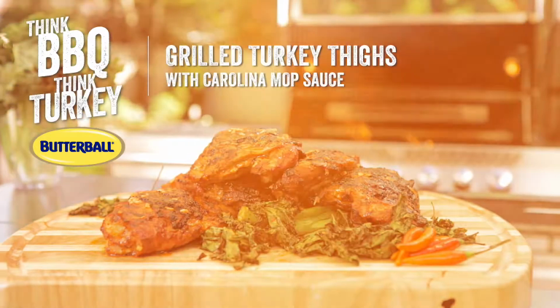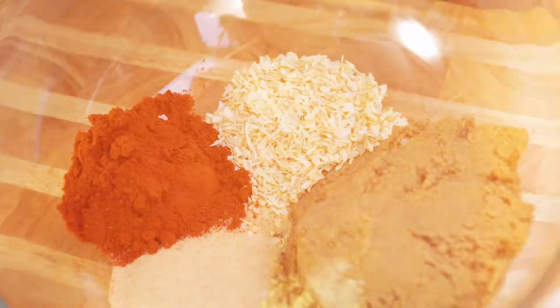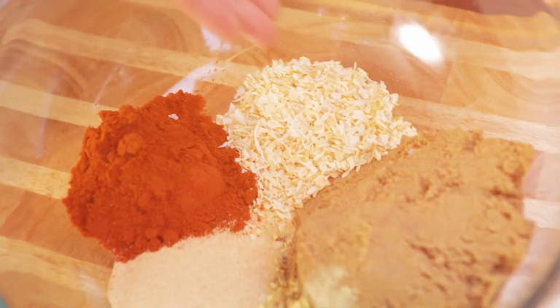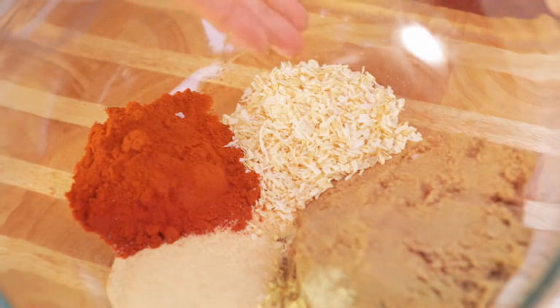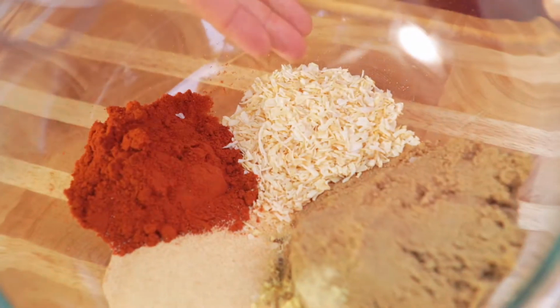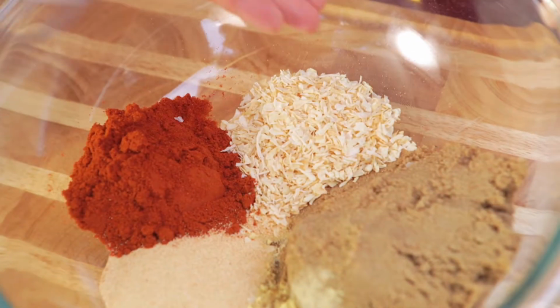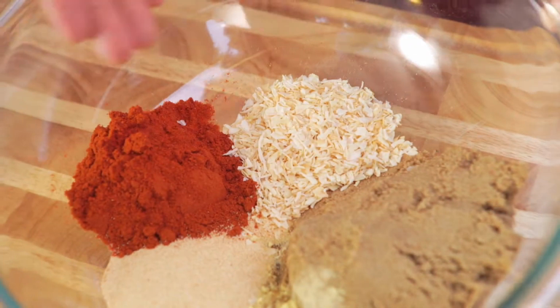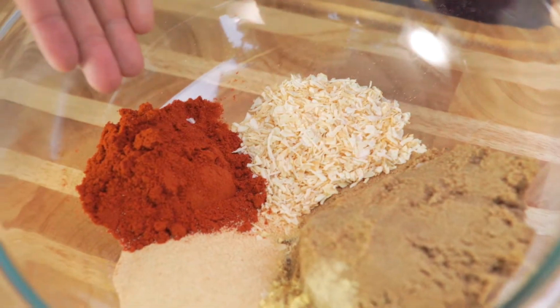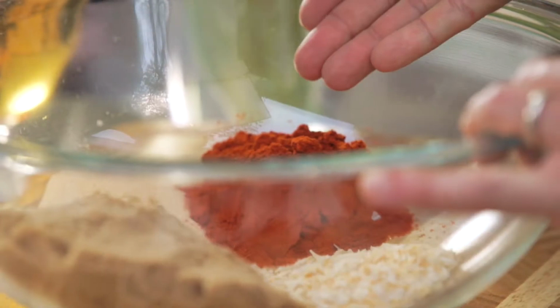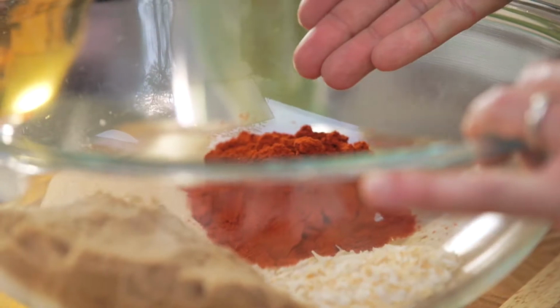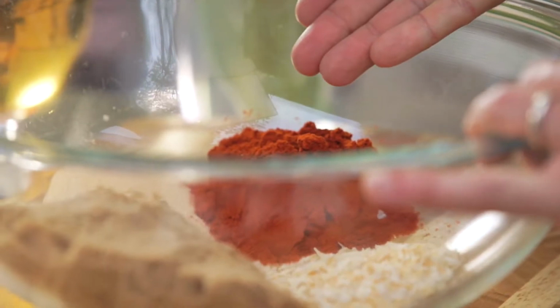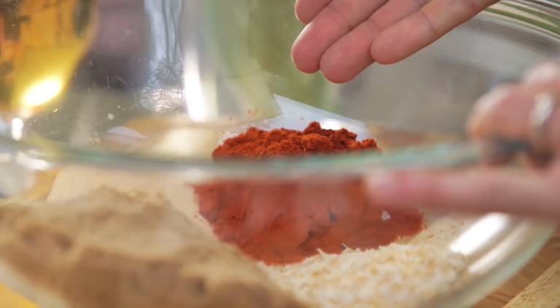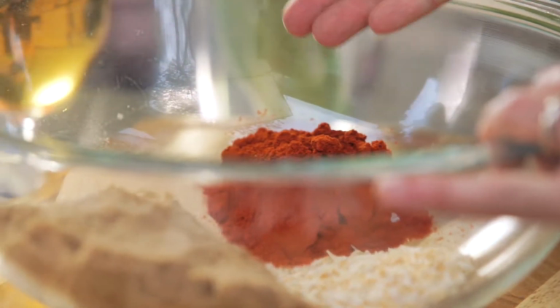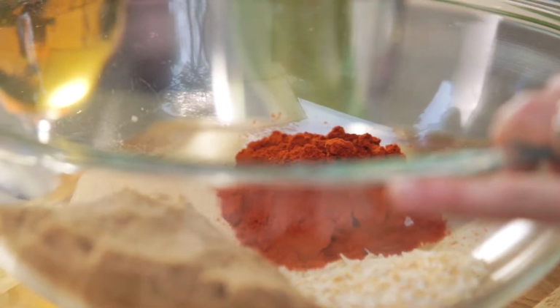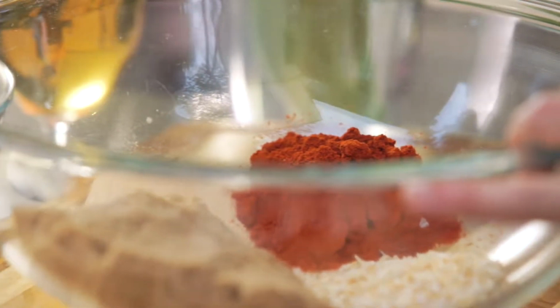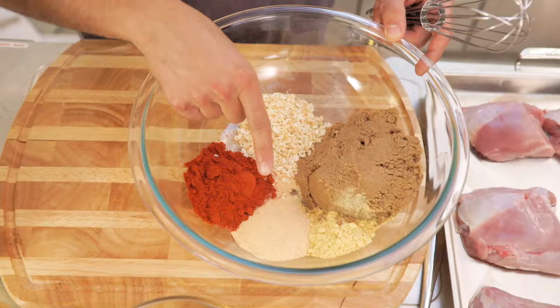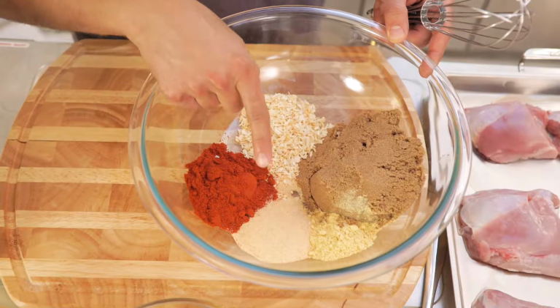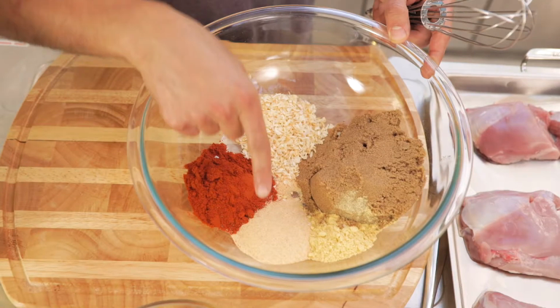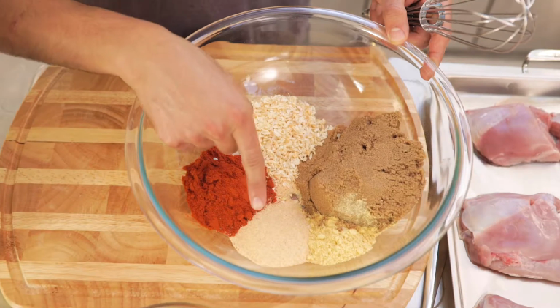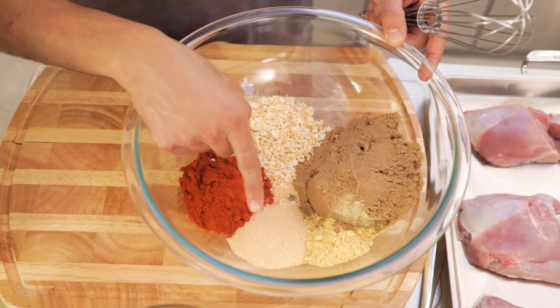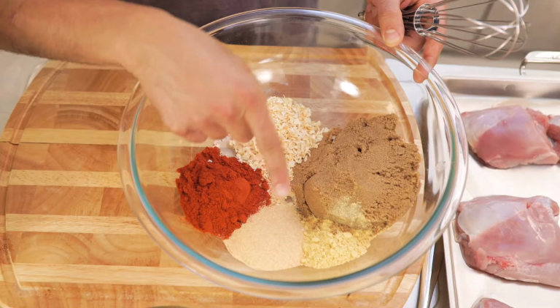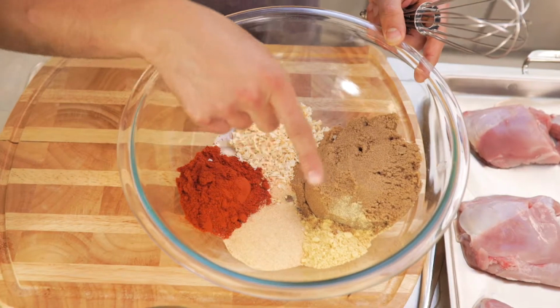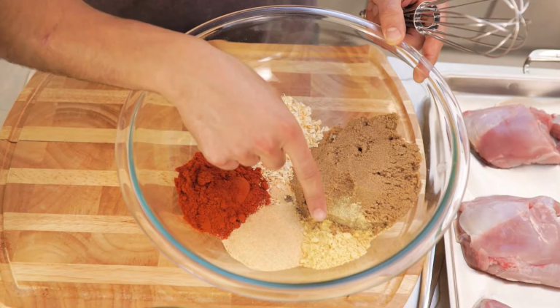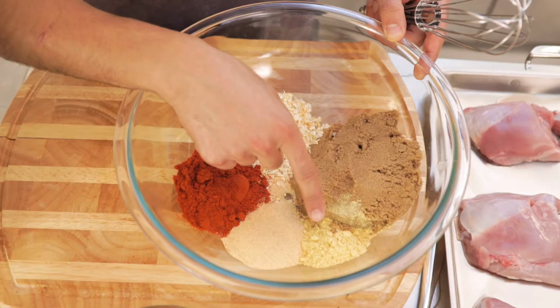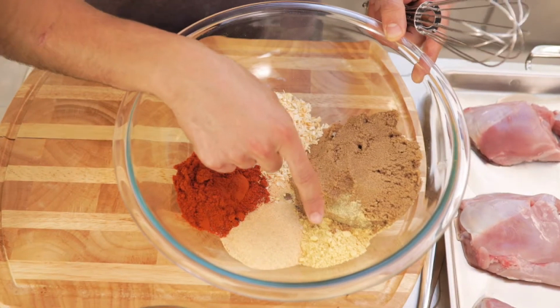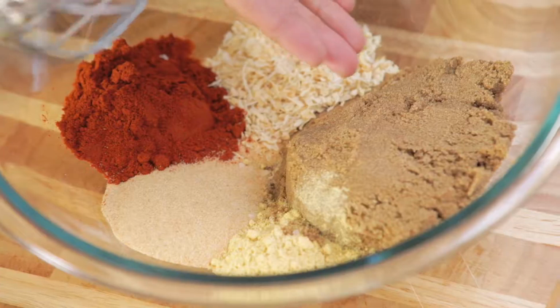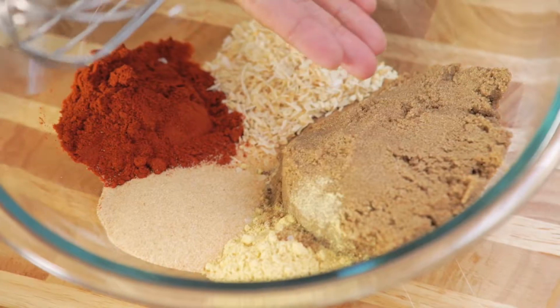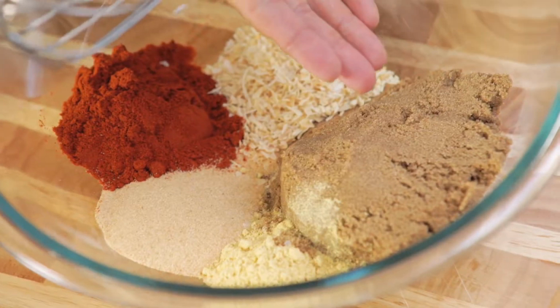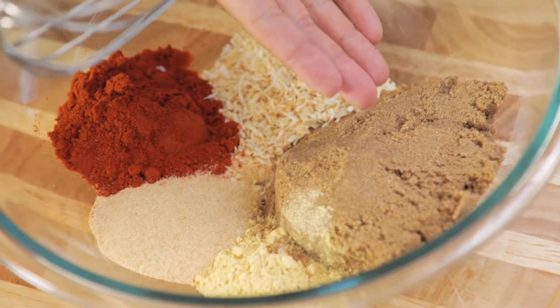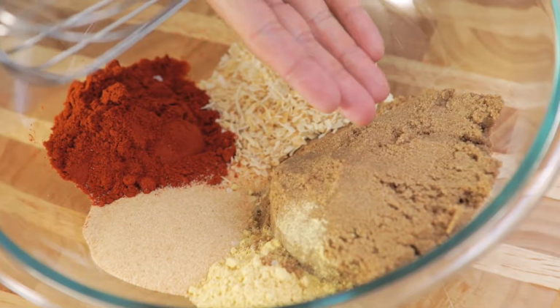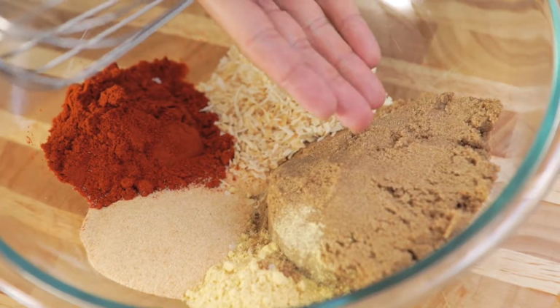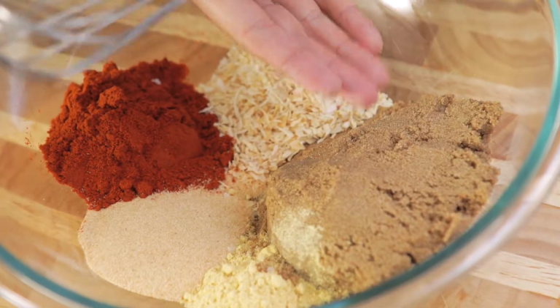Start with some dehydrated onion, some paprika for color and smokiness, granulated garlic, mustard powder, and of course brown sugar for some sweetness.